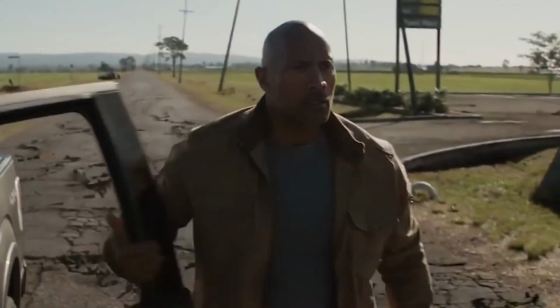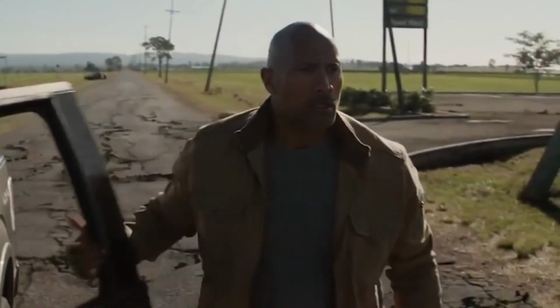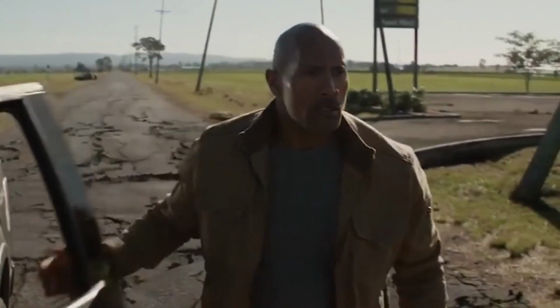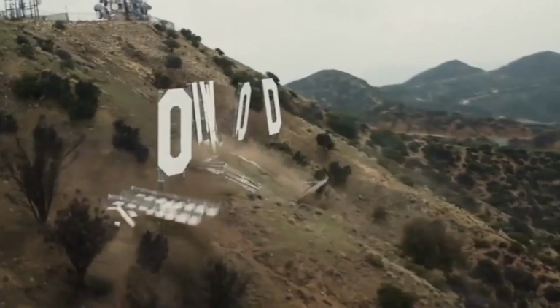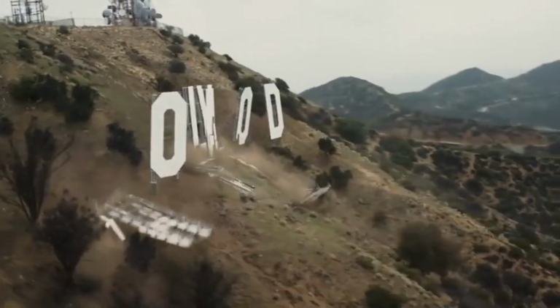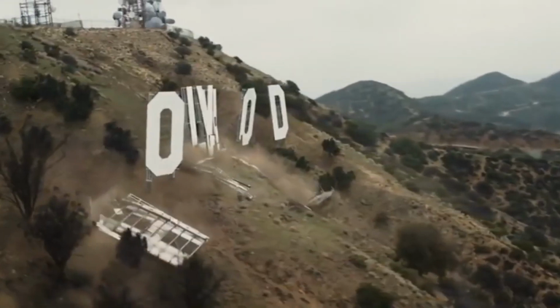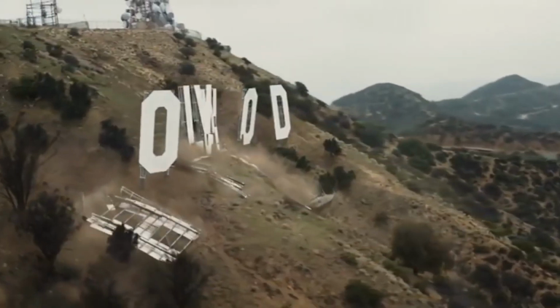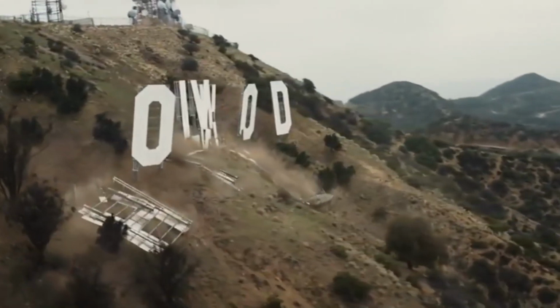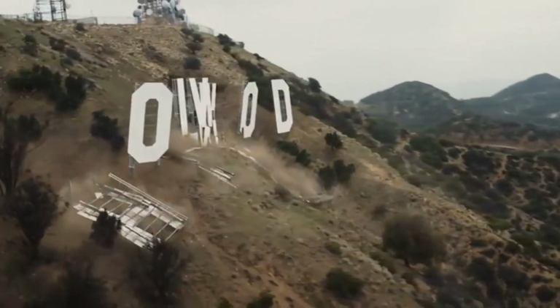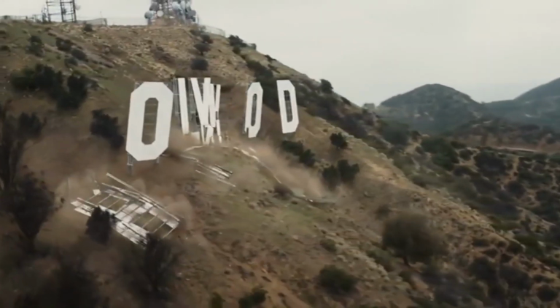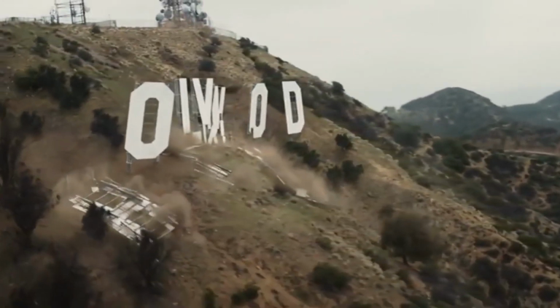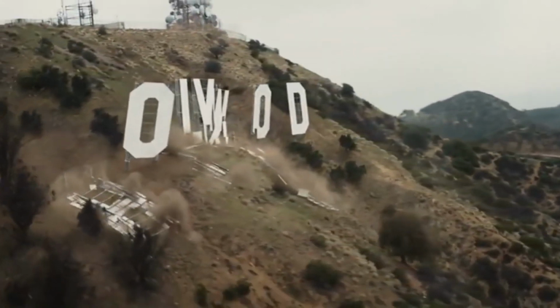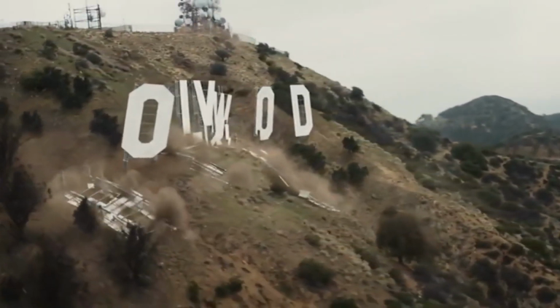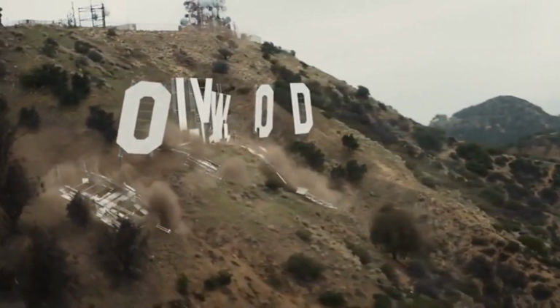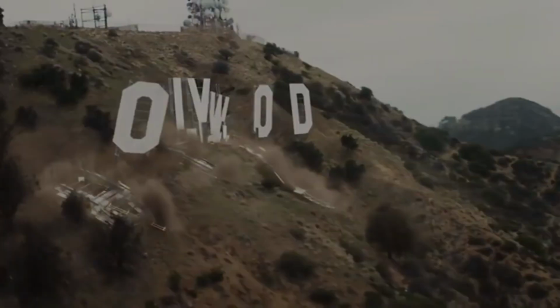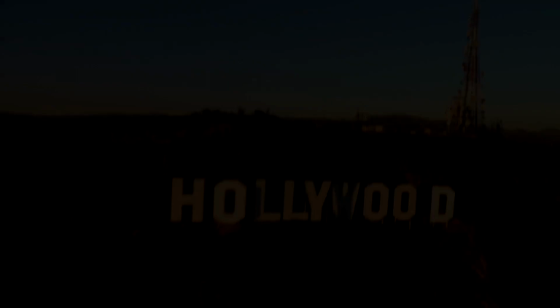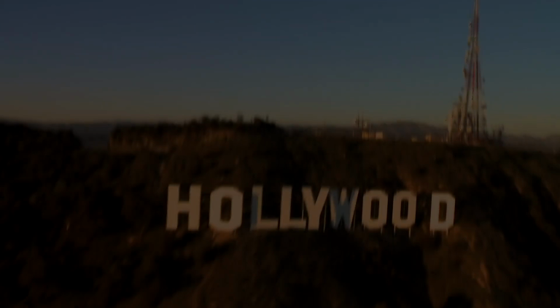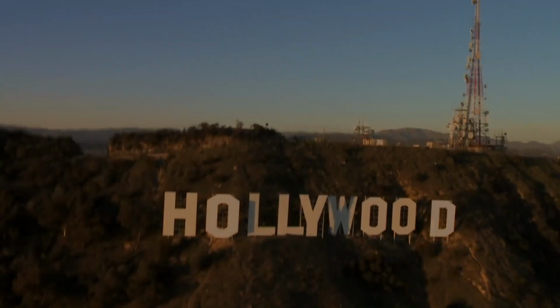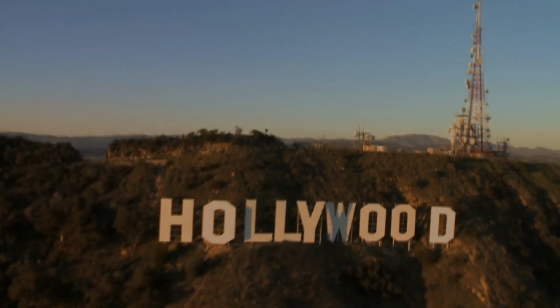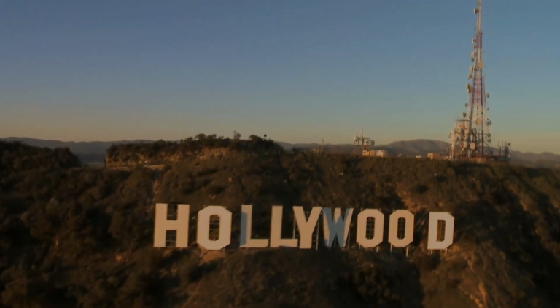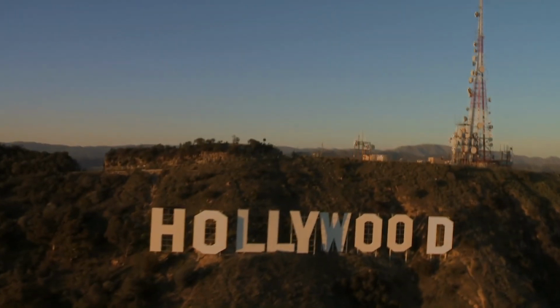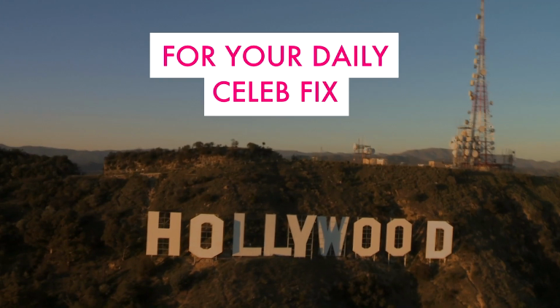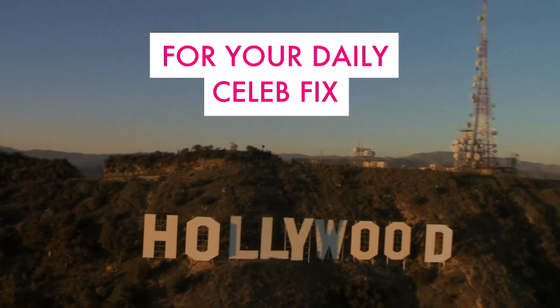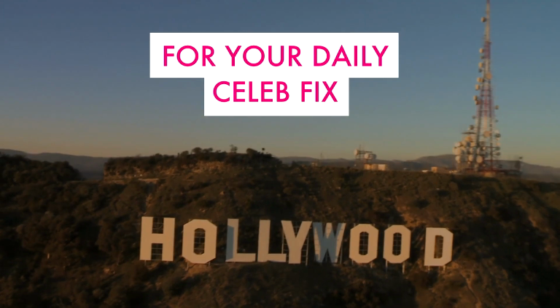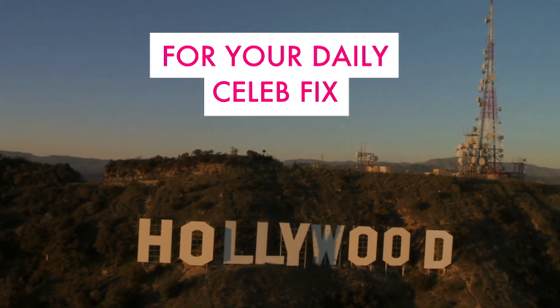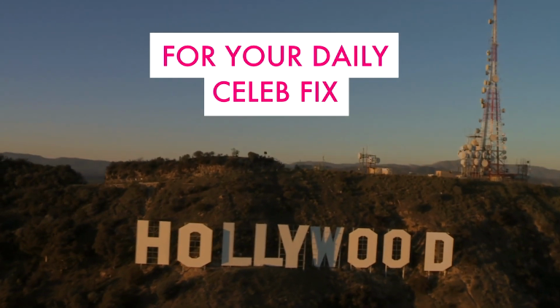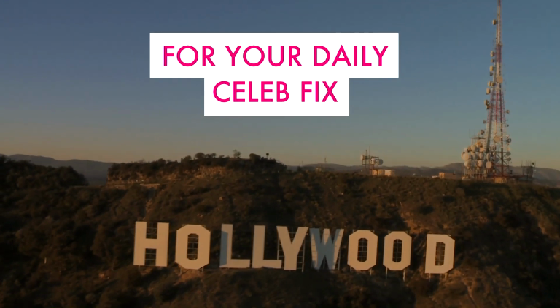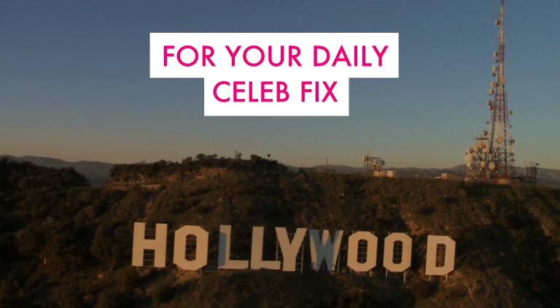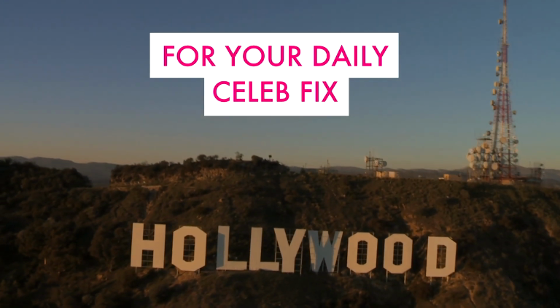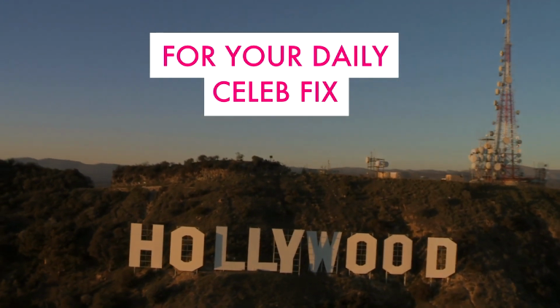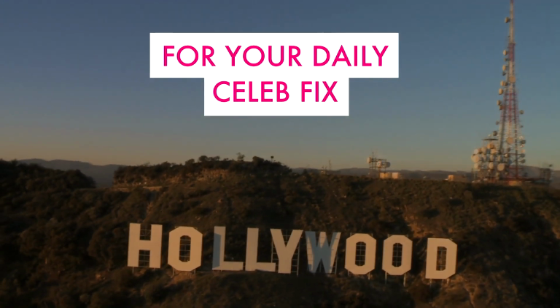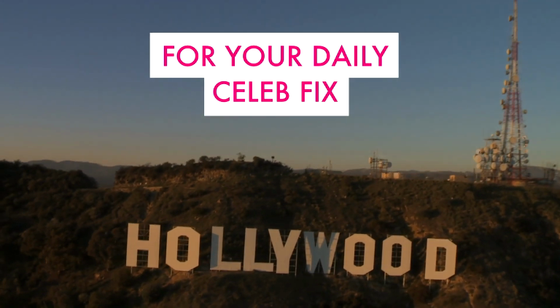Which movie had you fooled? Leave it in the comments section below. For your daily celeb fix, subscribe.